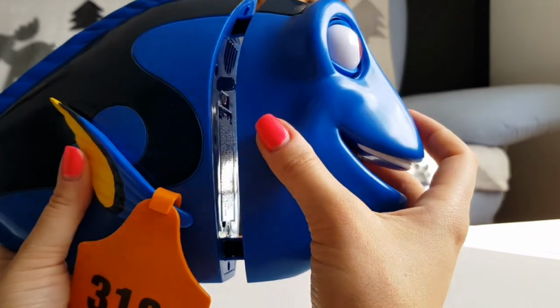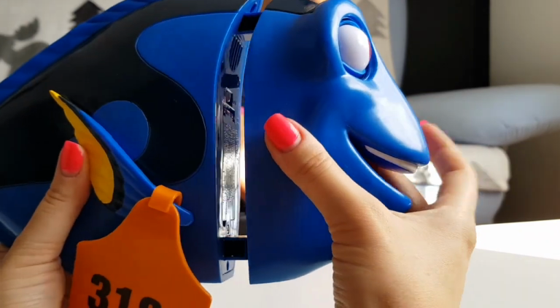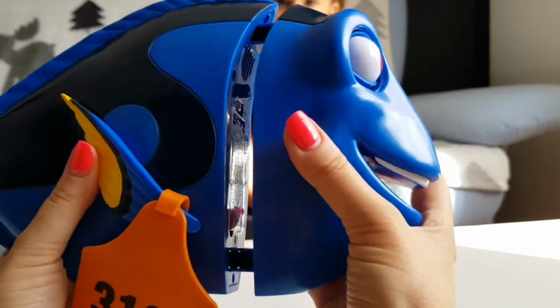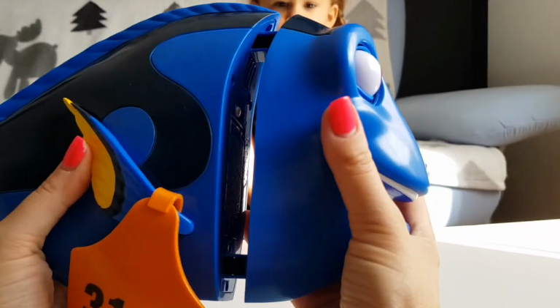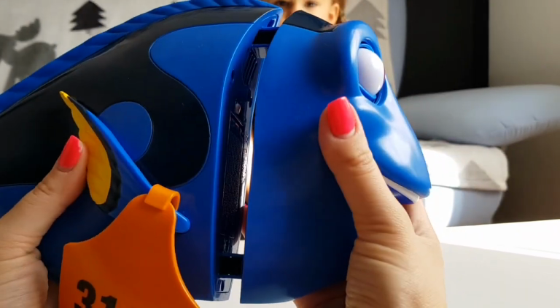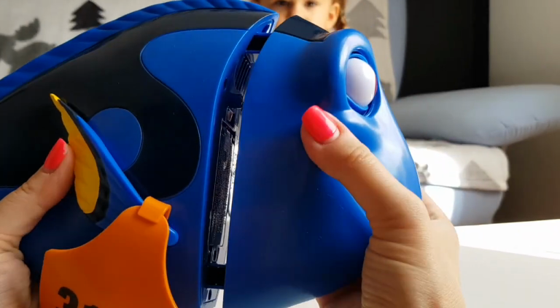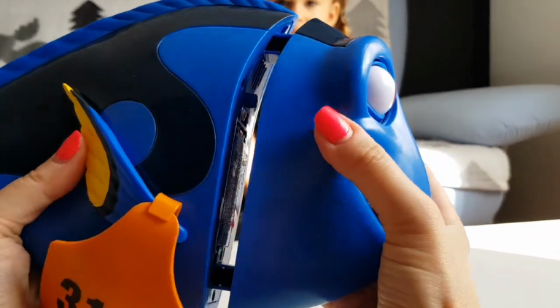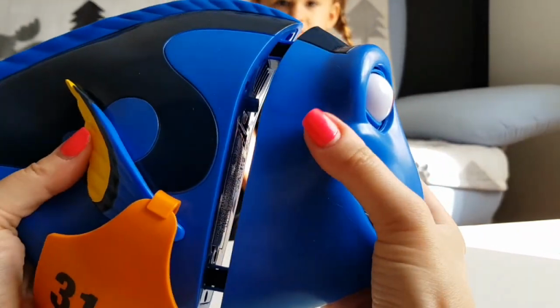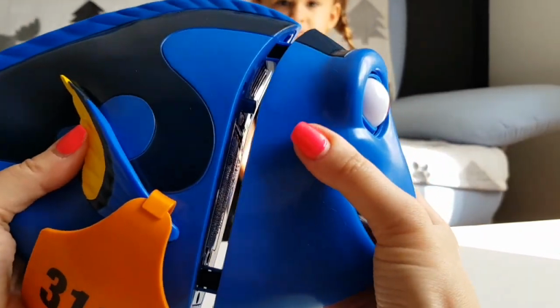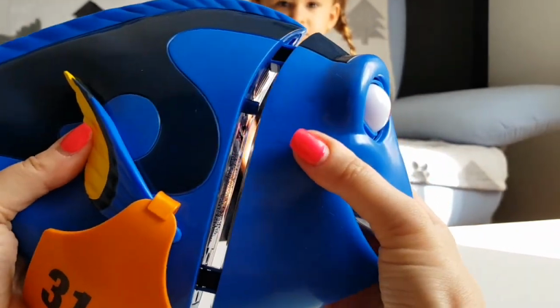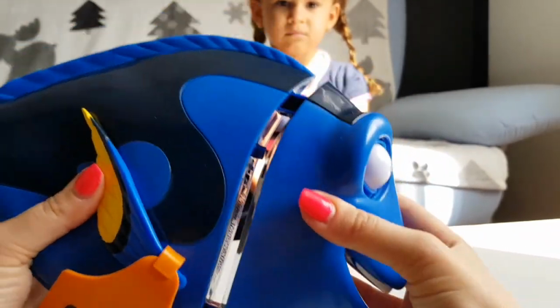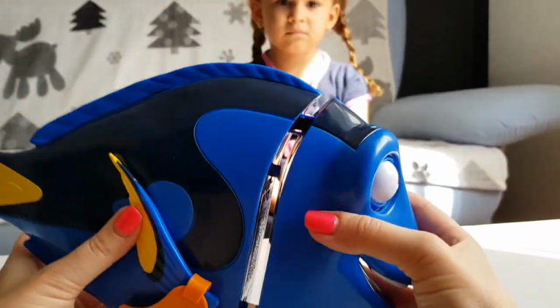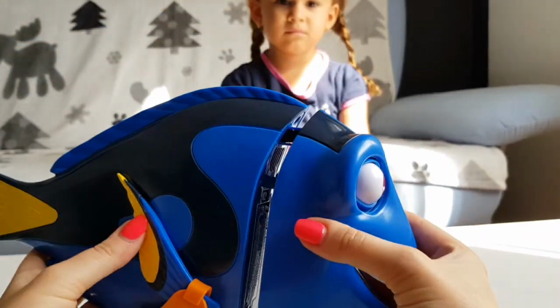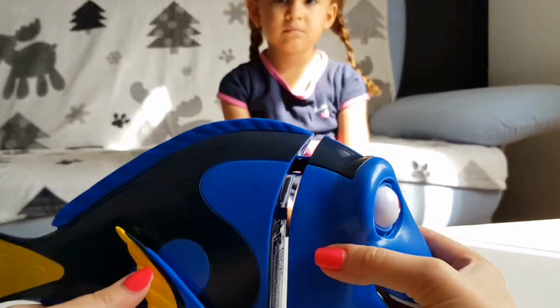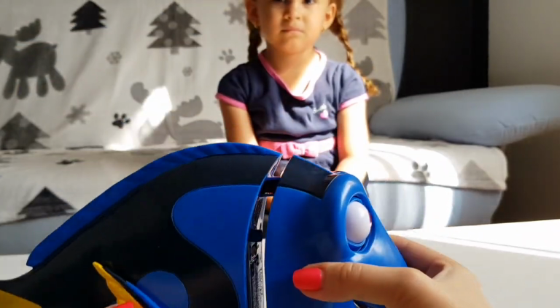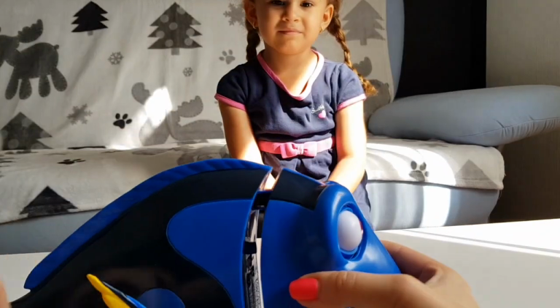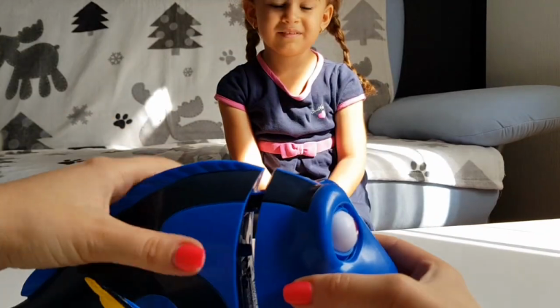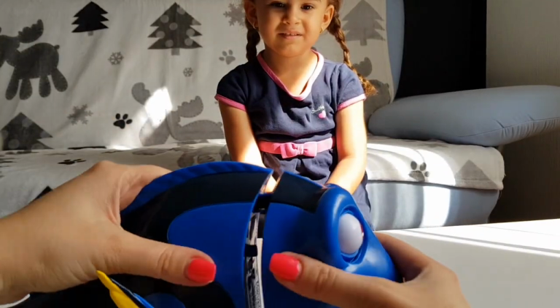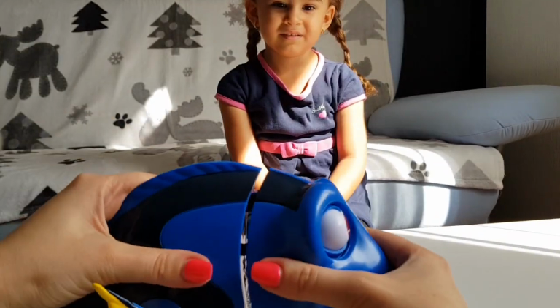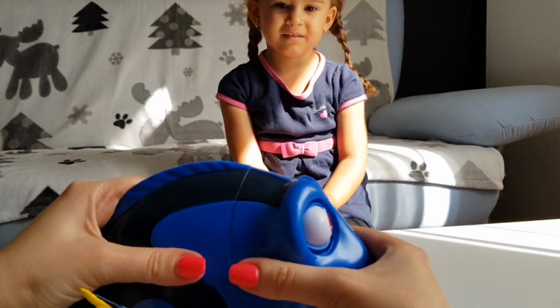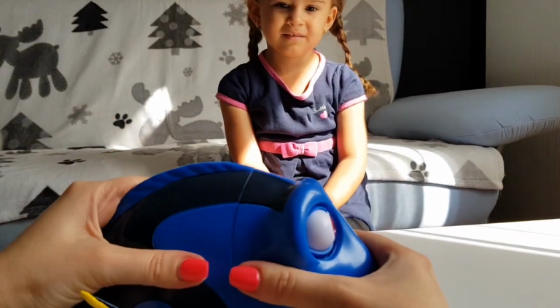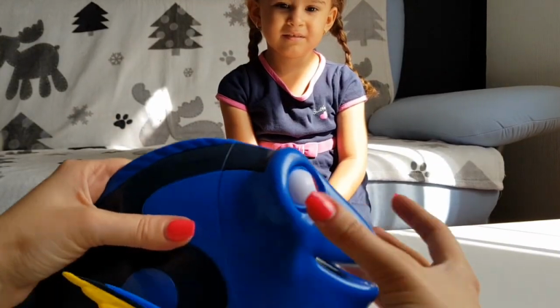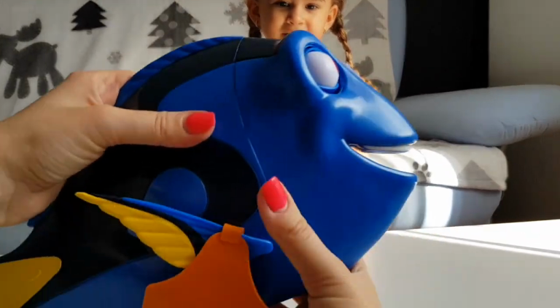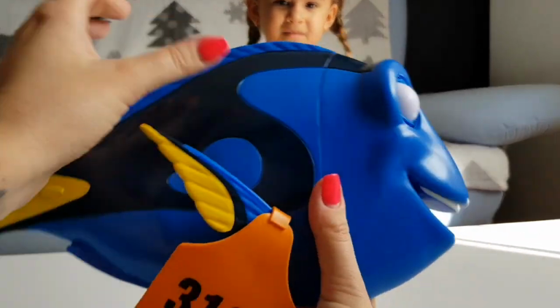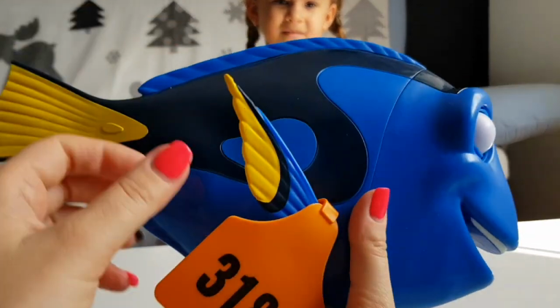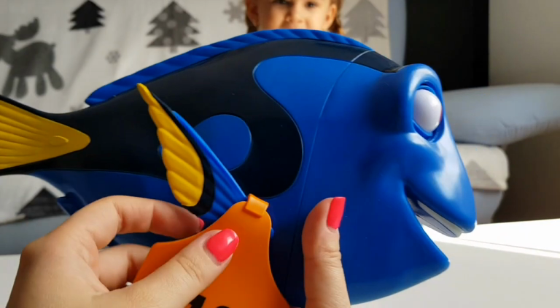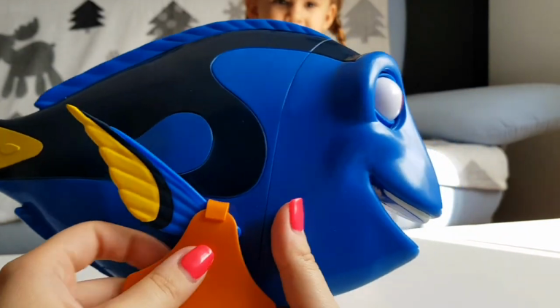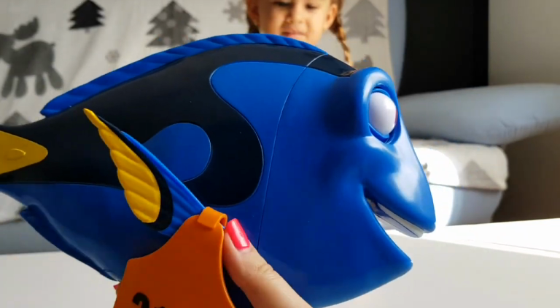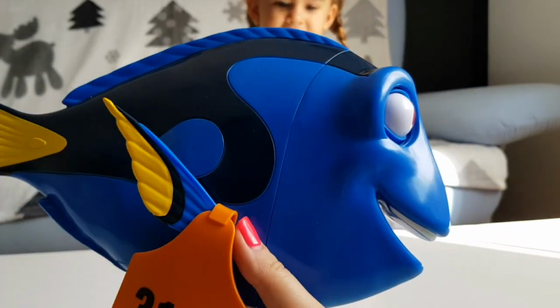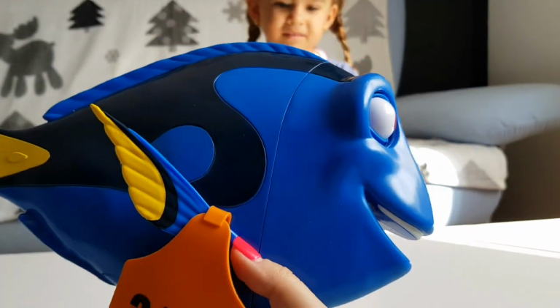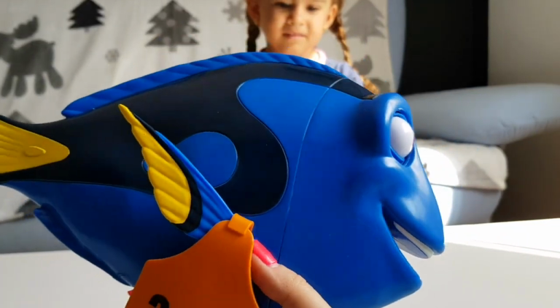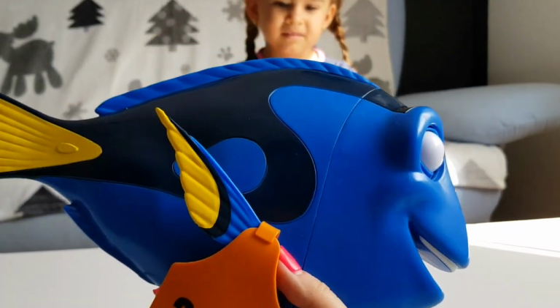Let's put her on. Yay, now we can test her!